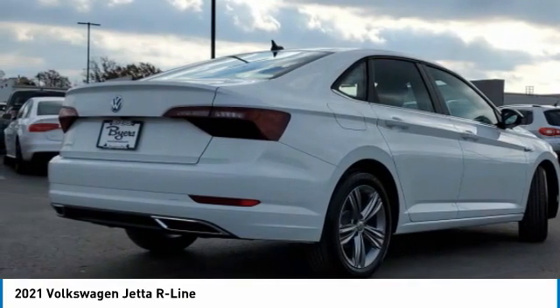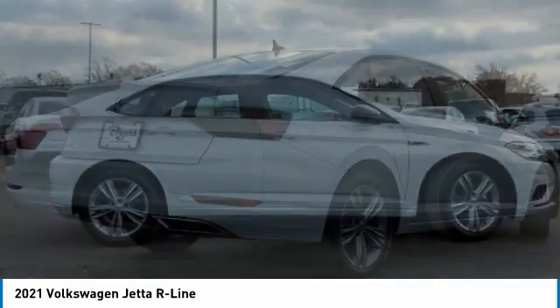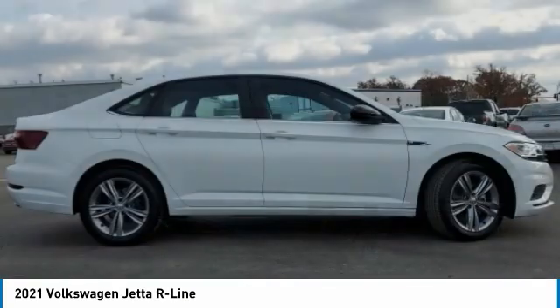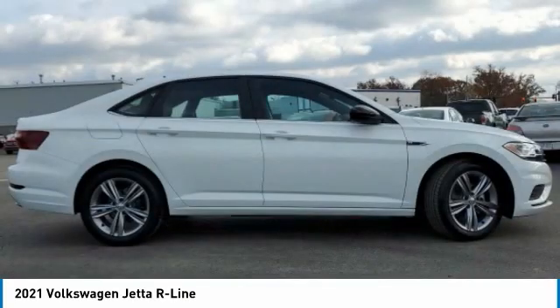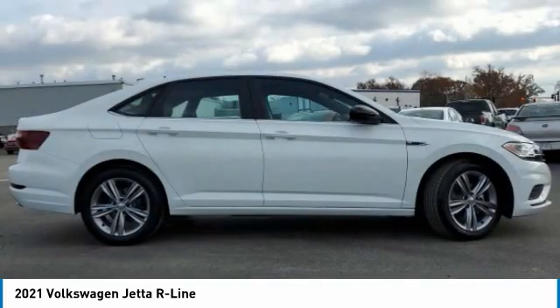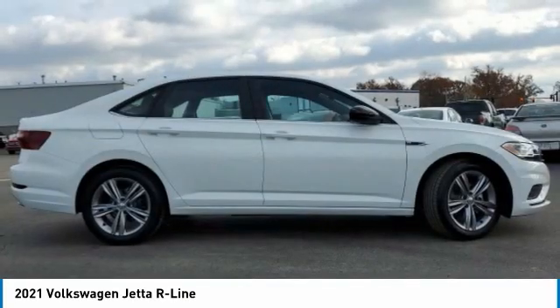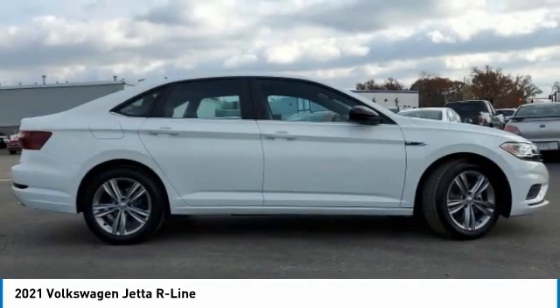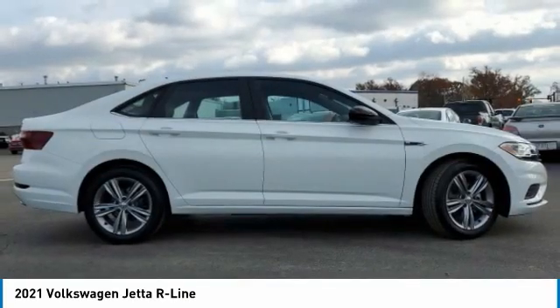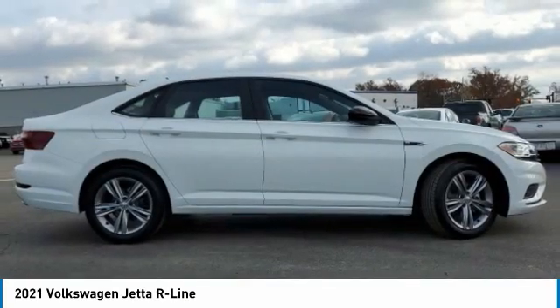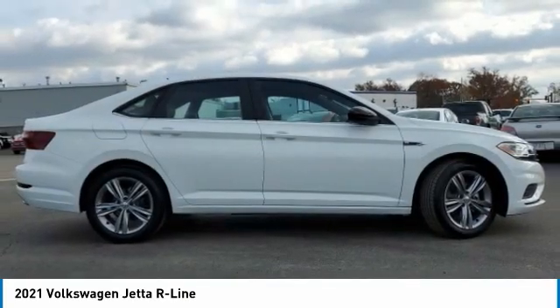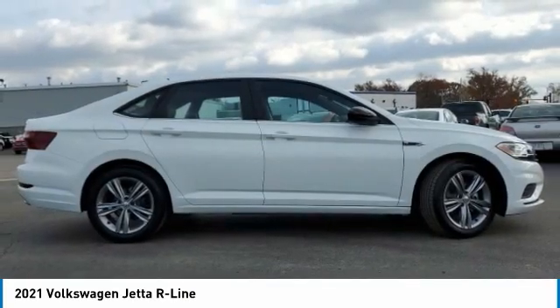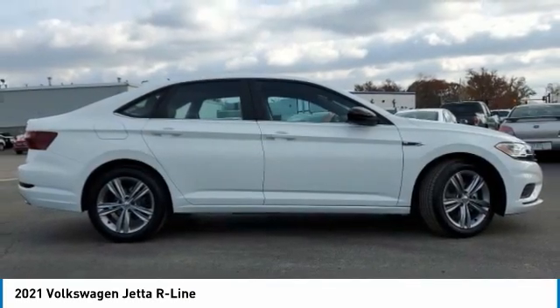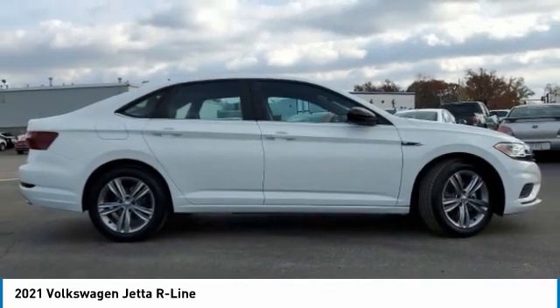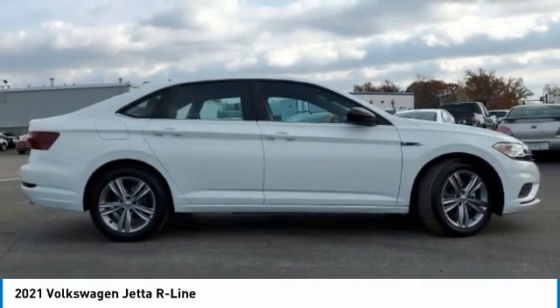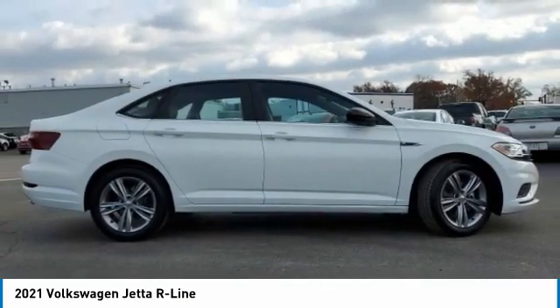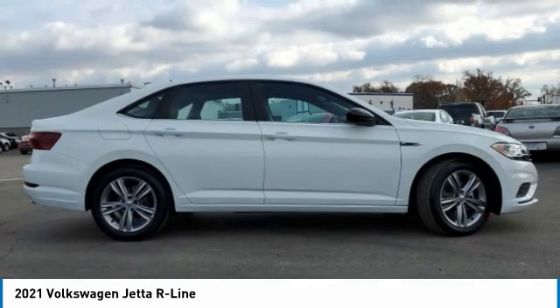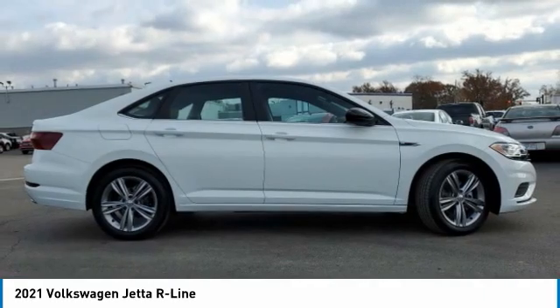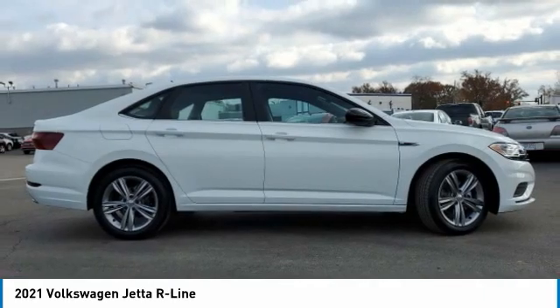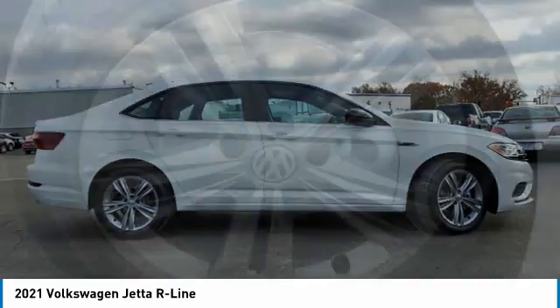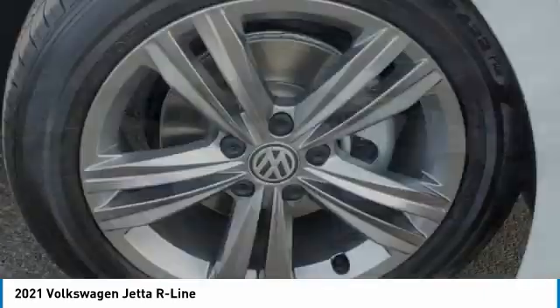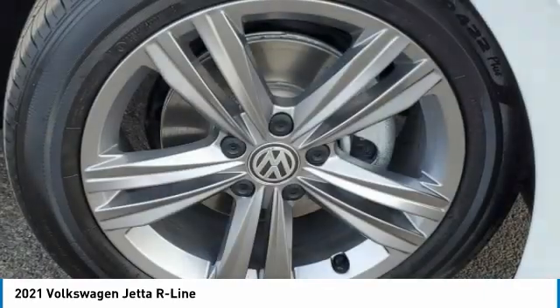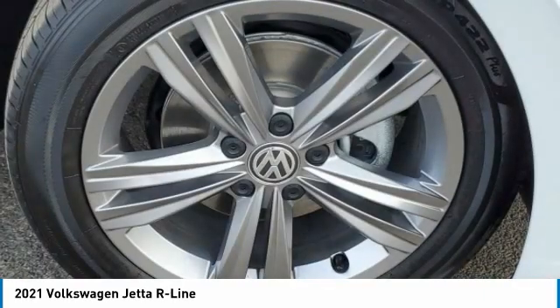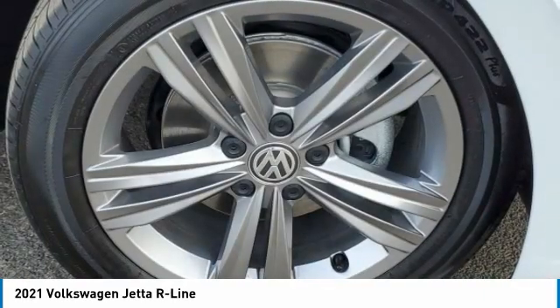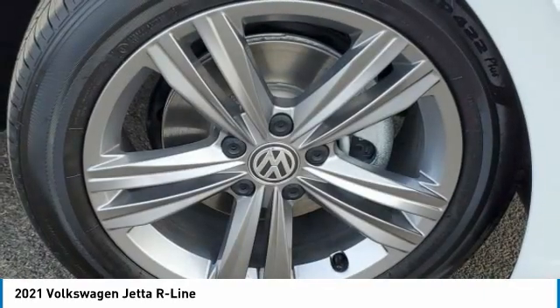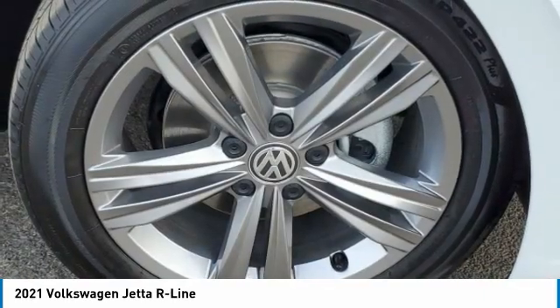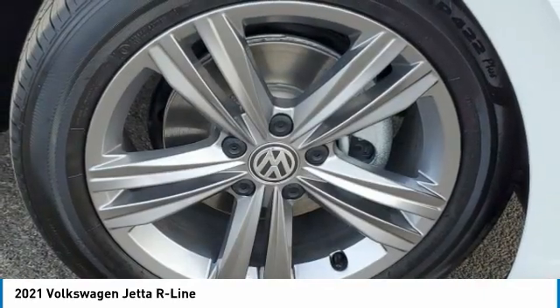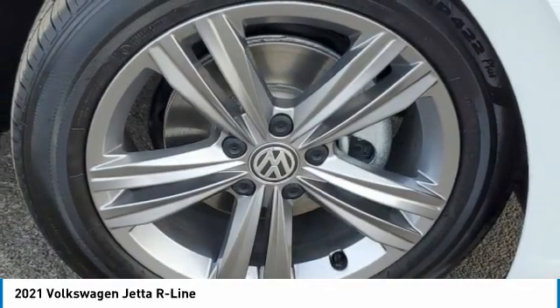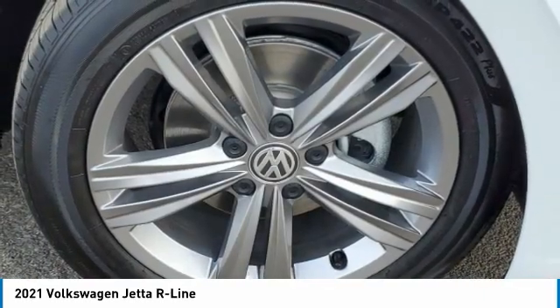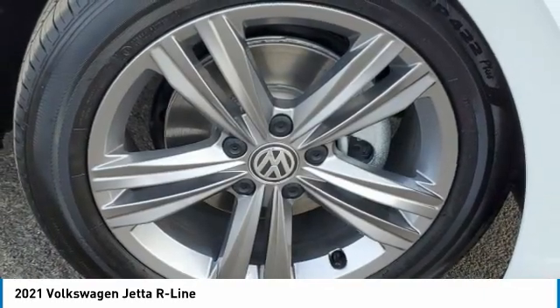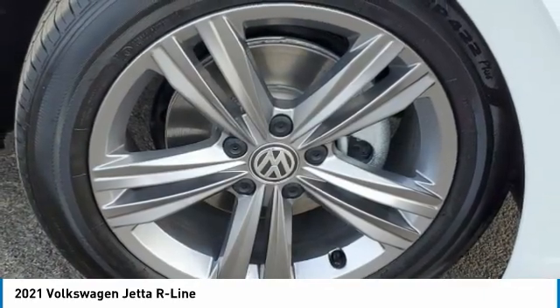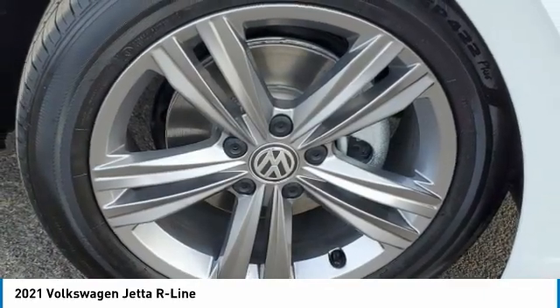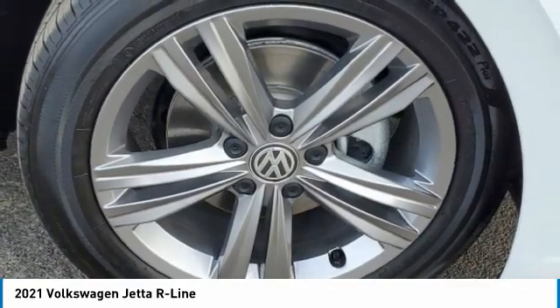FWD, four-wheel disc brakes, front performance tires, rear performance tires.